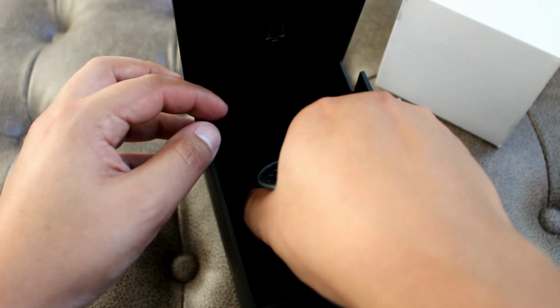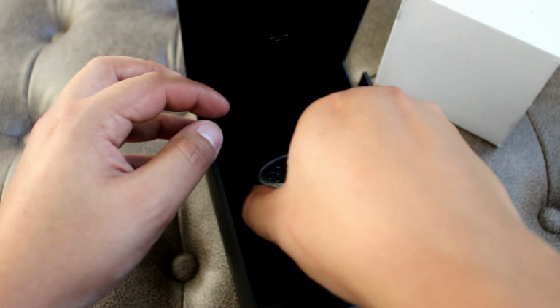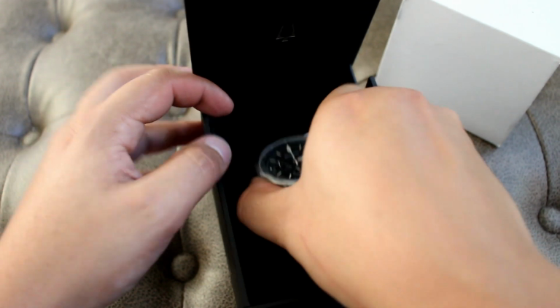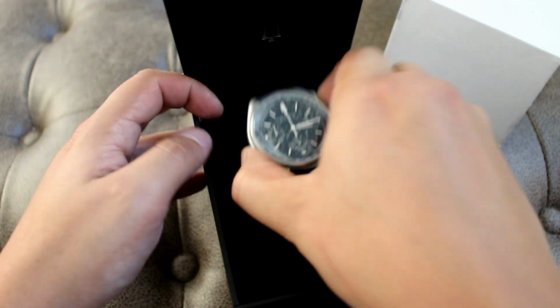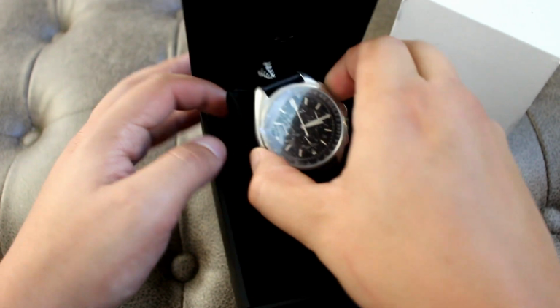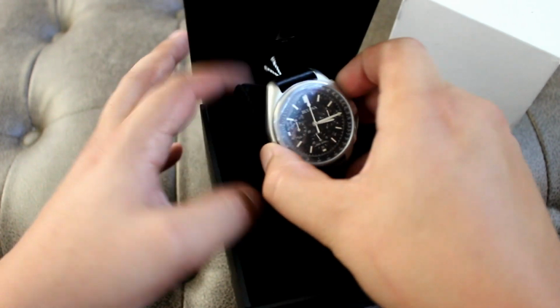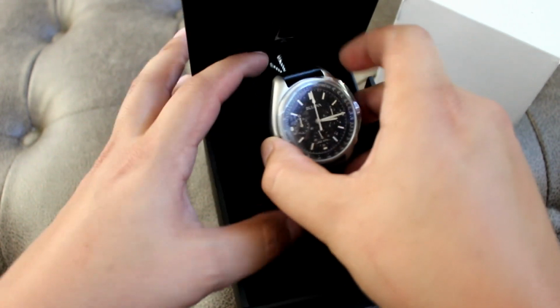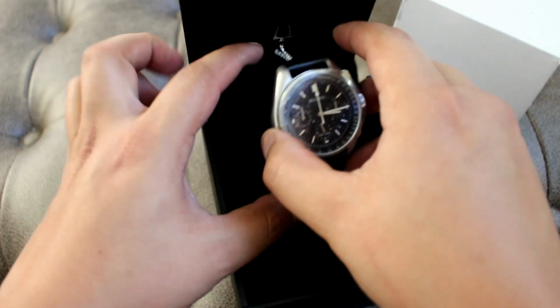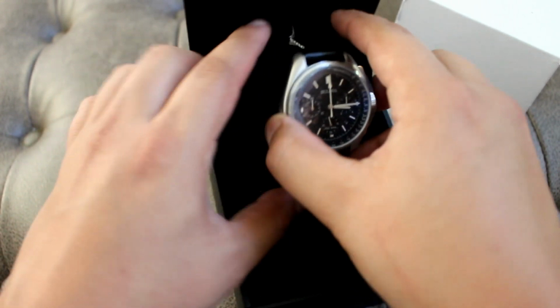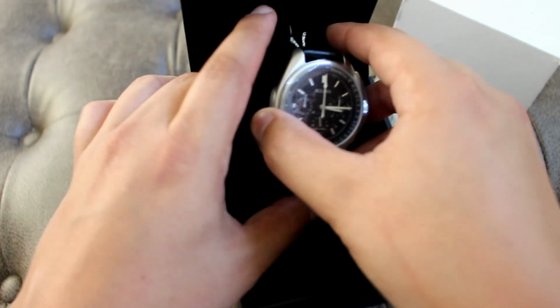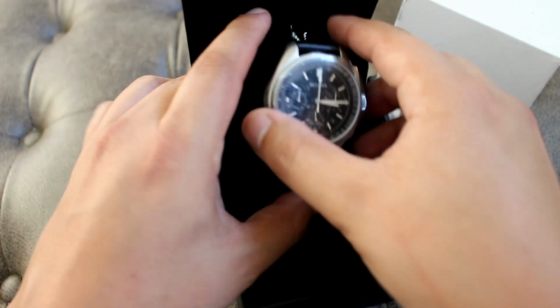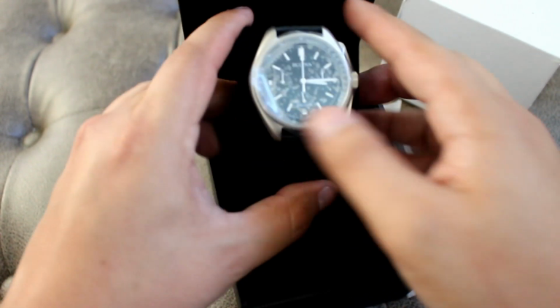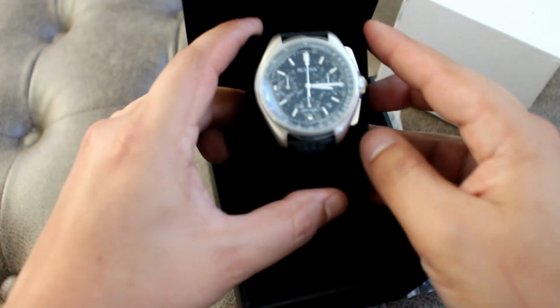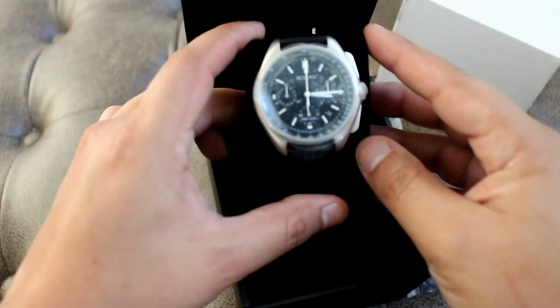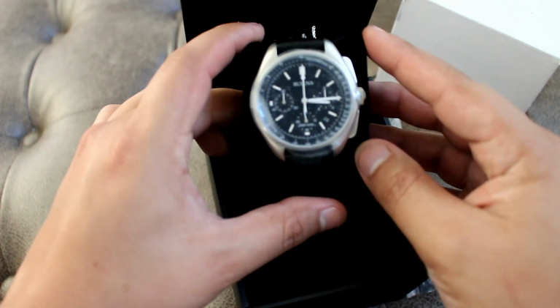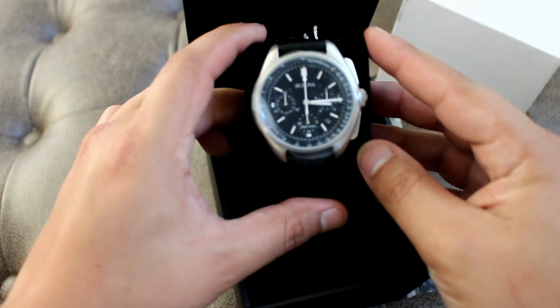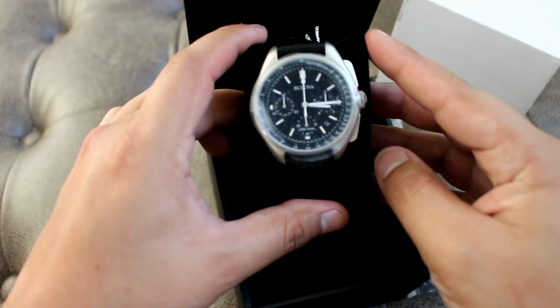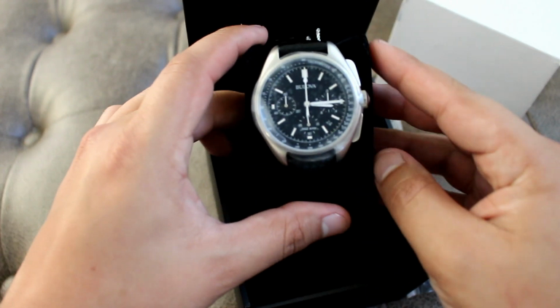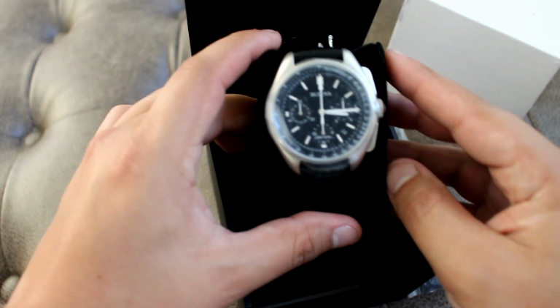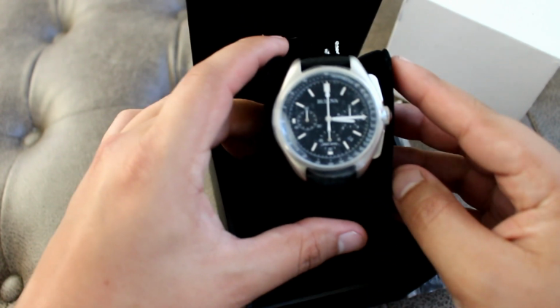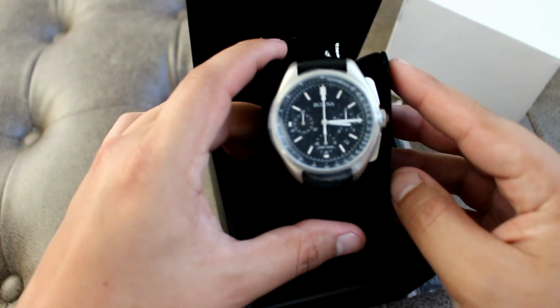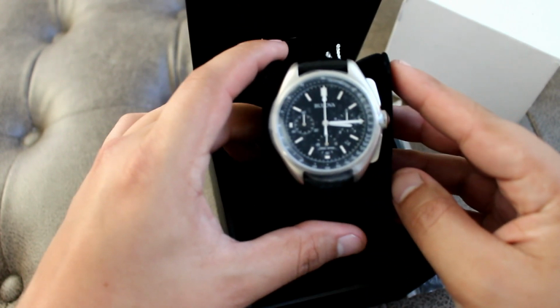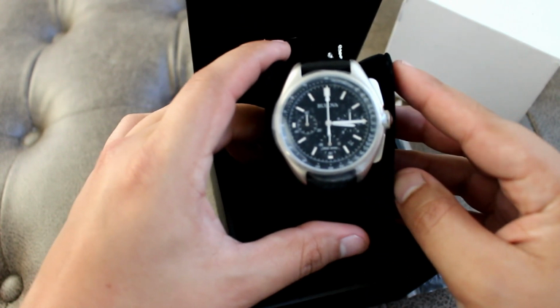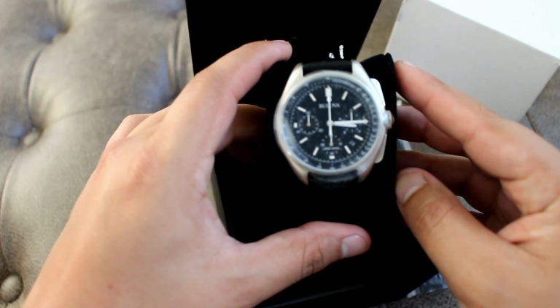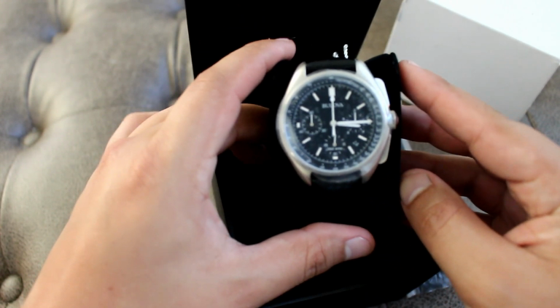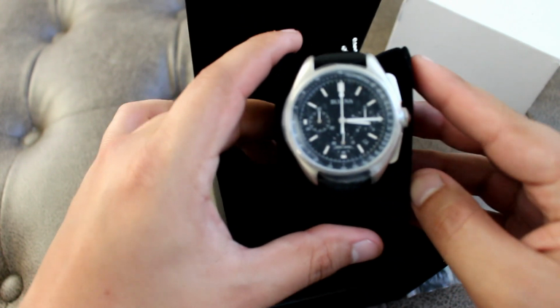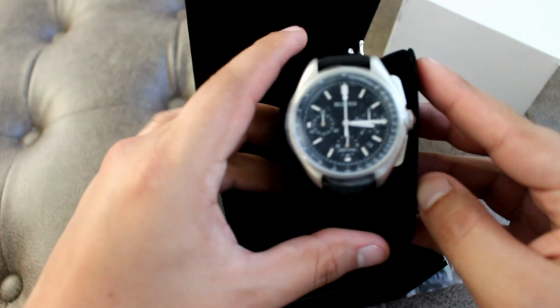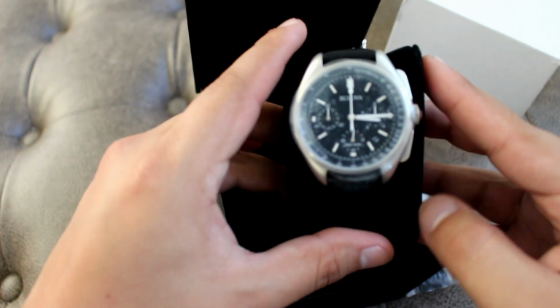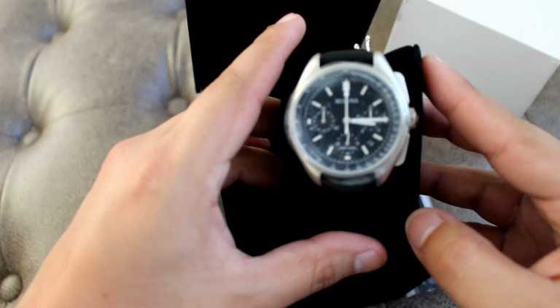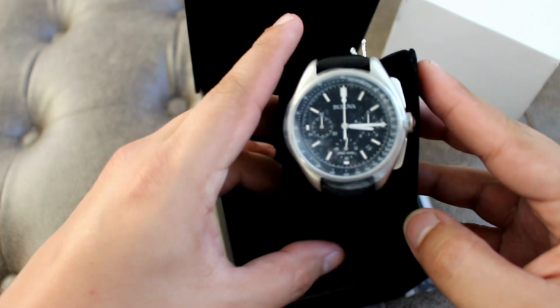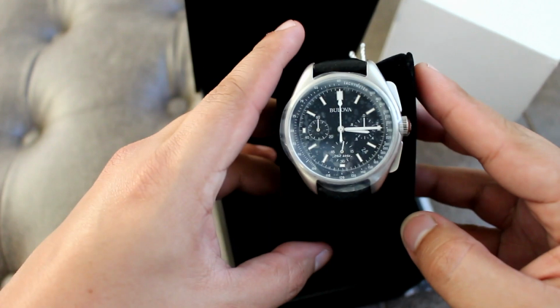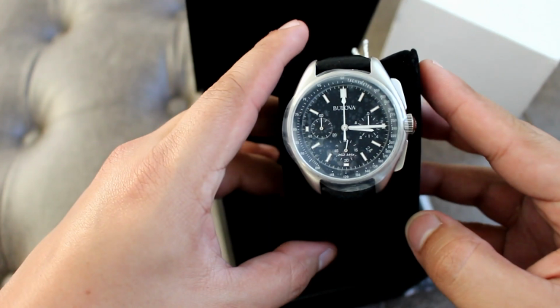45 millimeters of stainless steel. The white details on the dial pop right out at you.